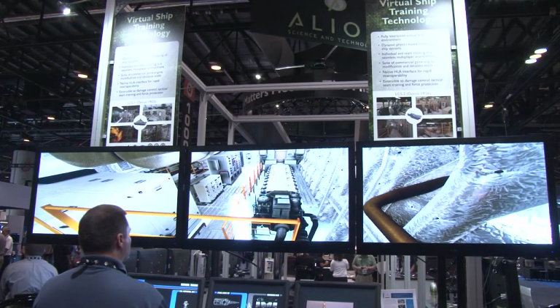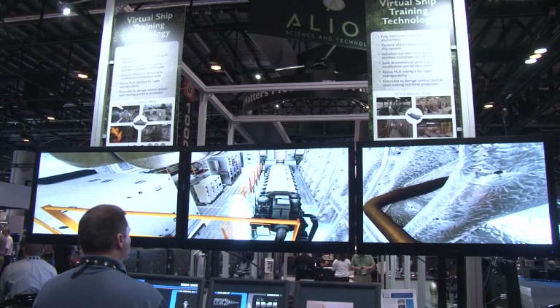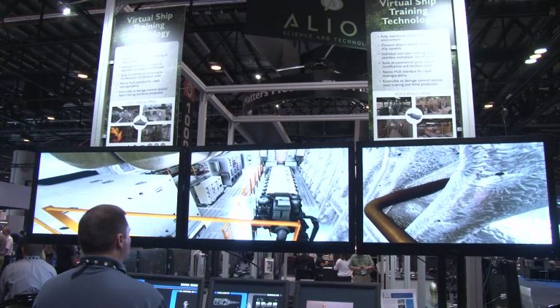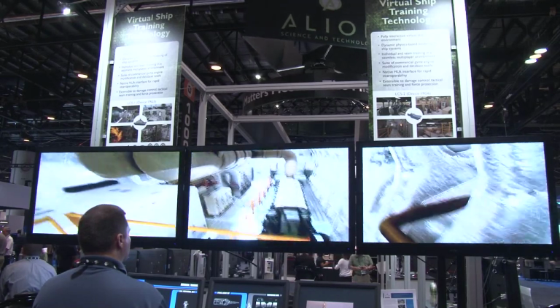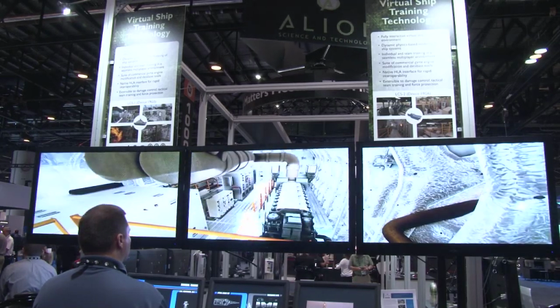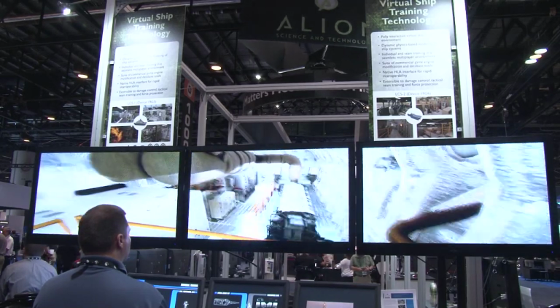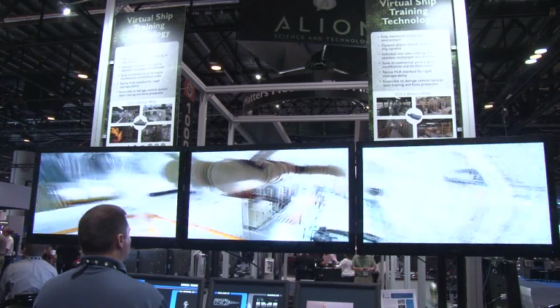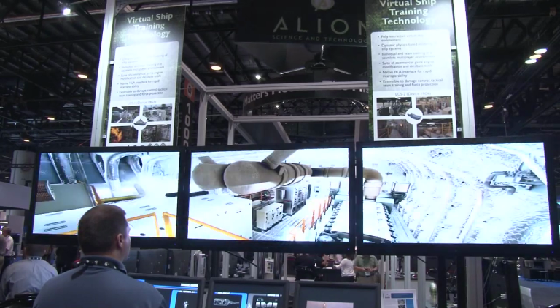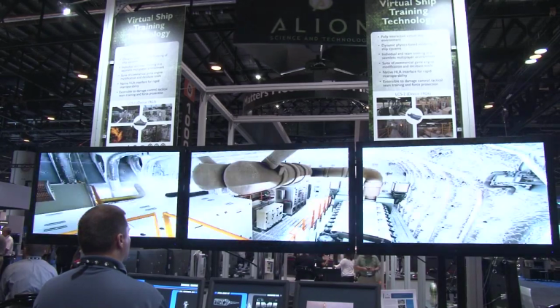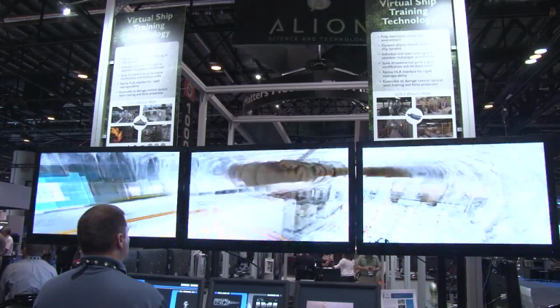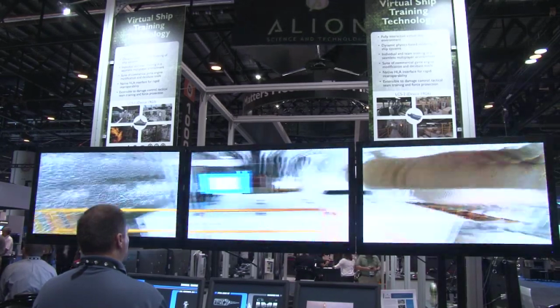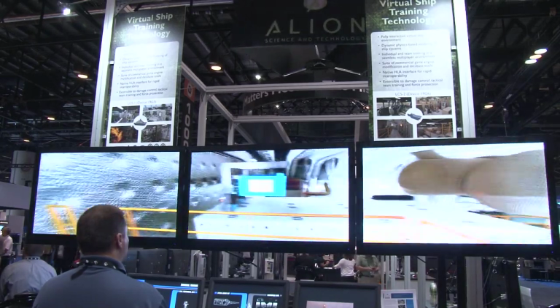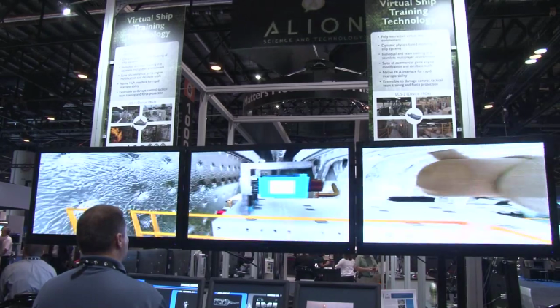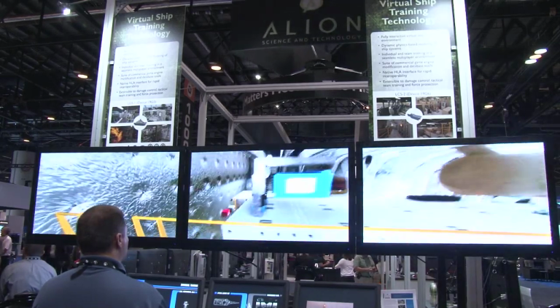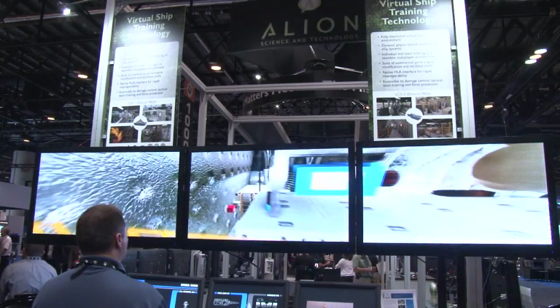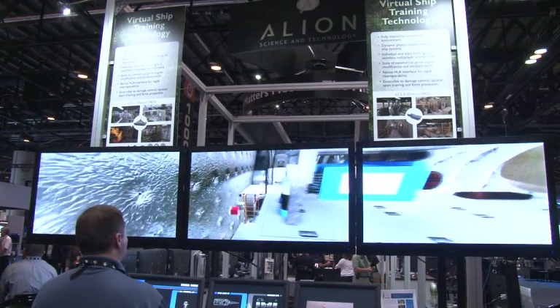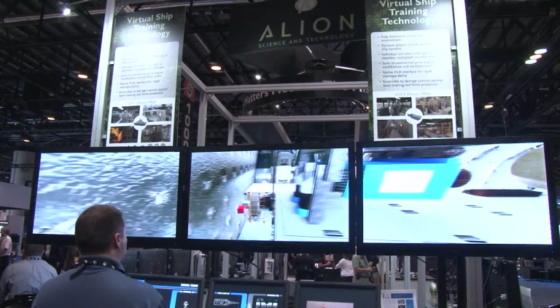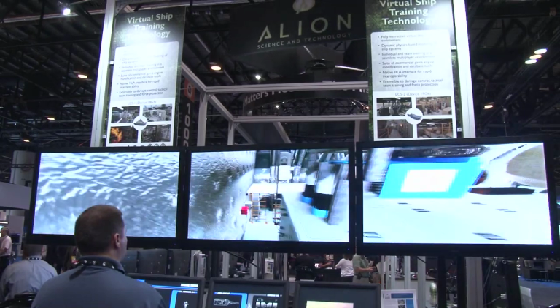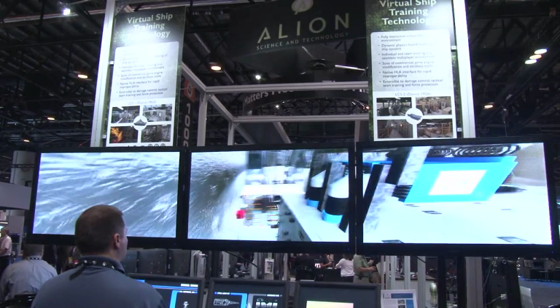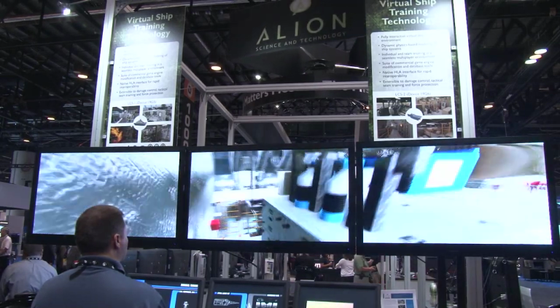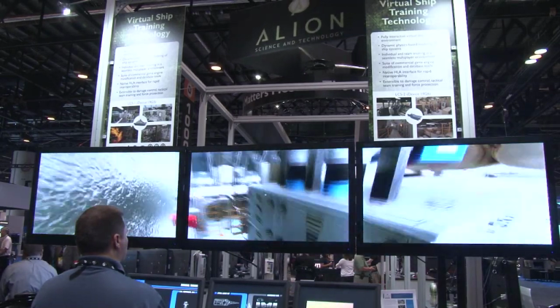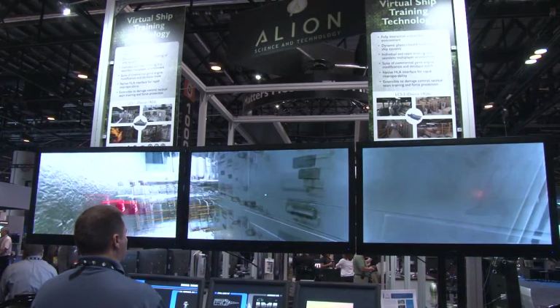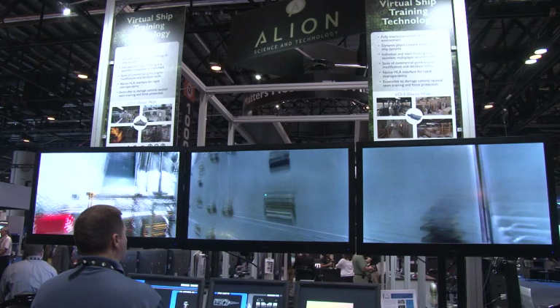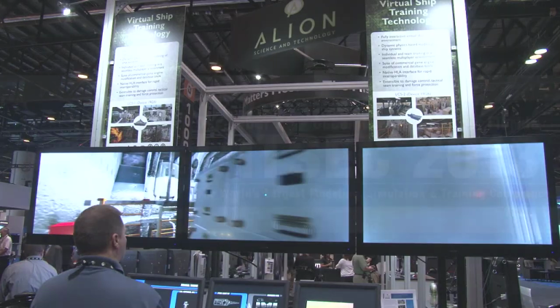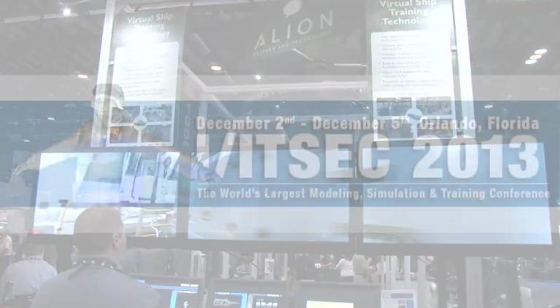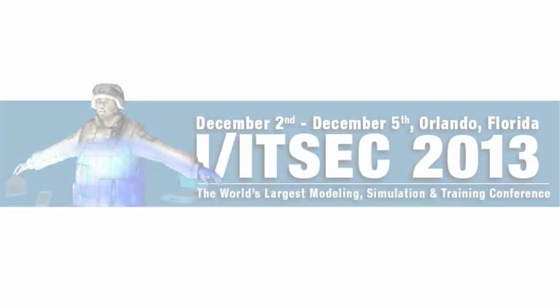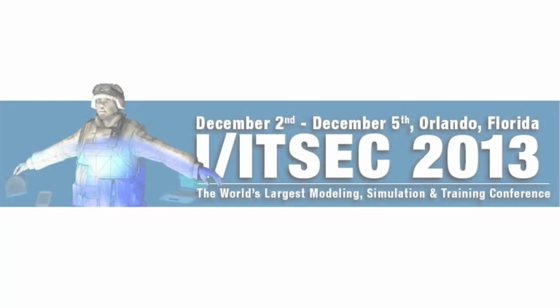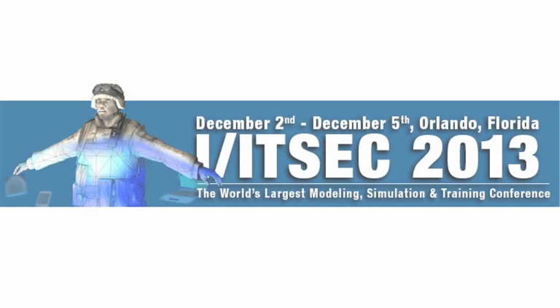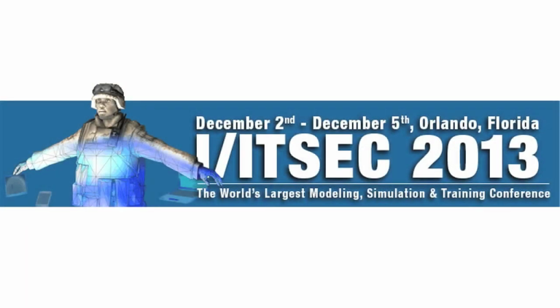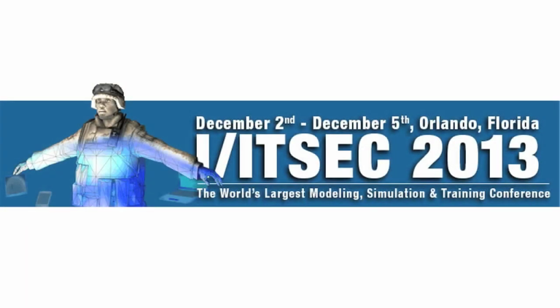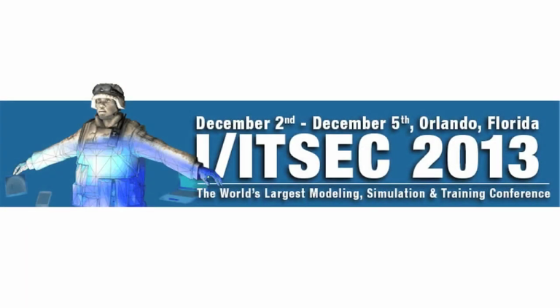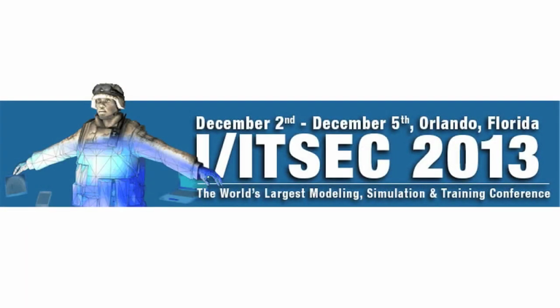People that can't make it to the show, Chris, where should they go online to find out more about Alliance? www.AllianceScience.com